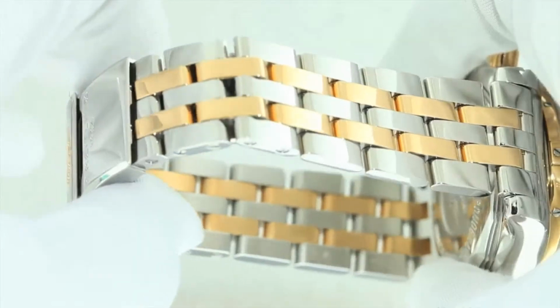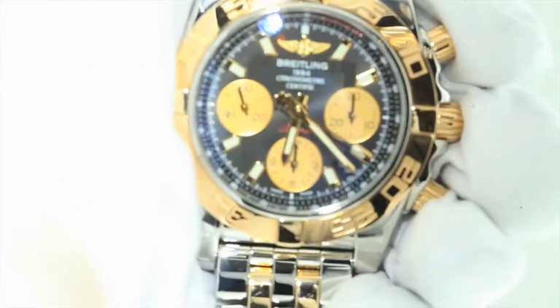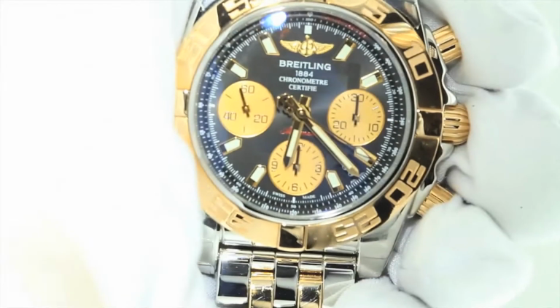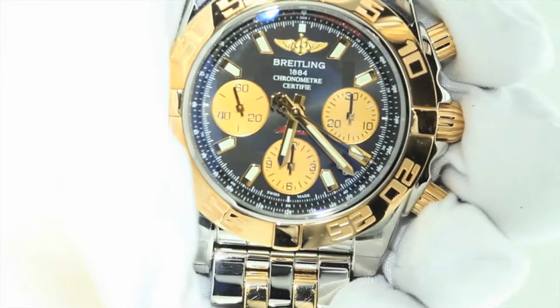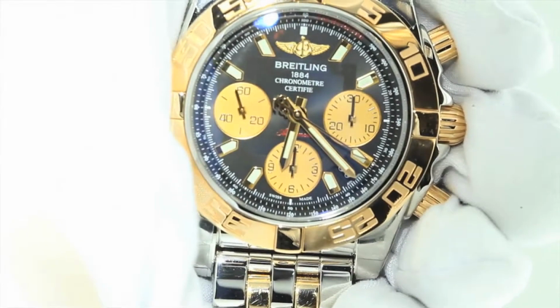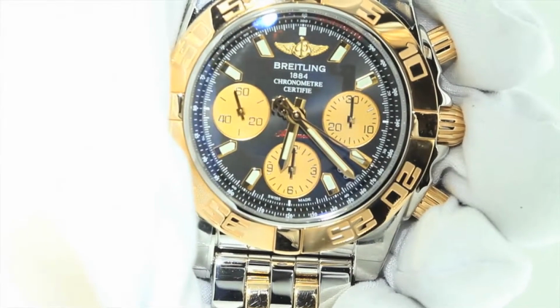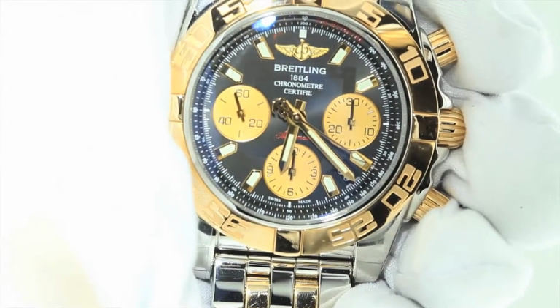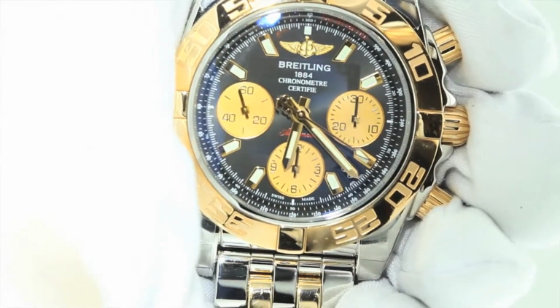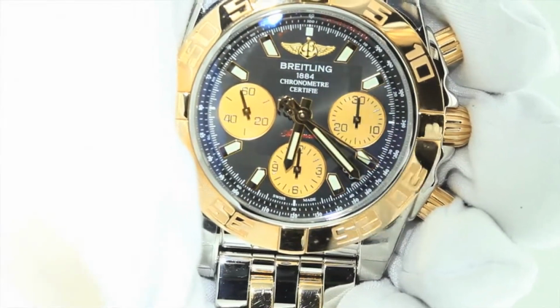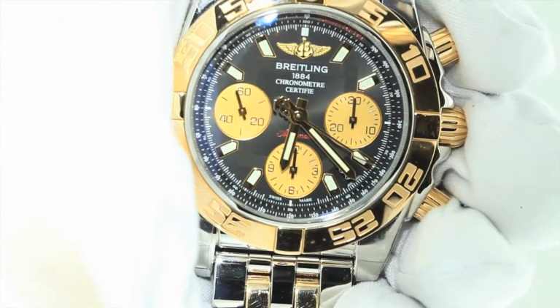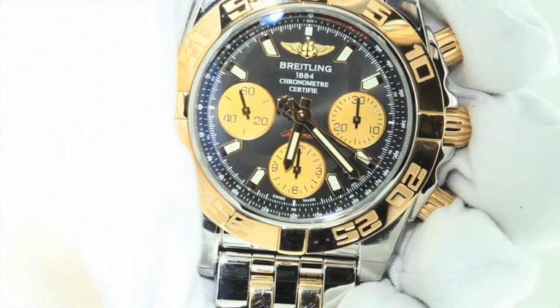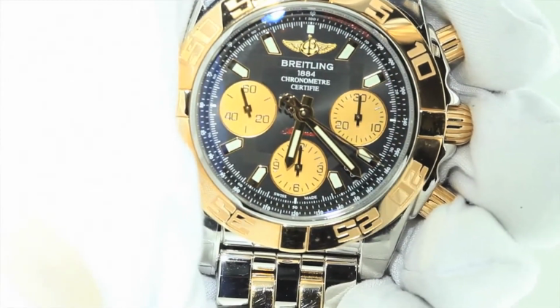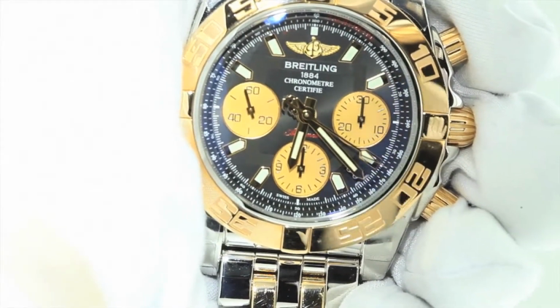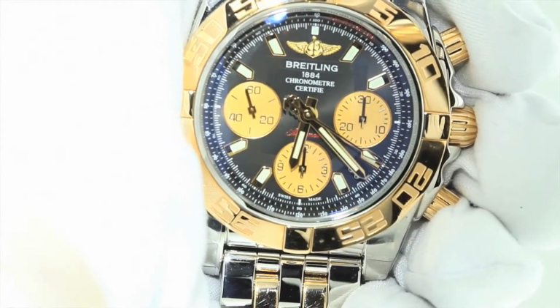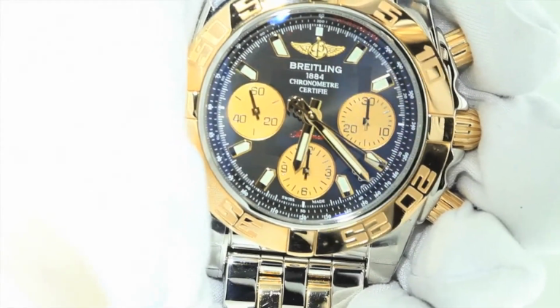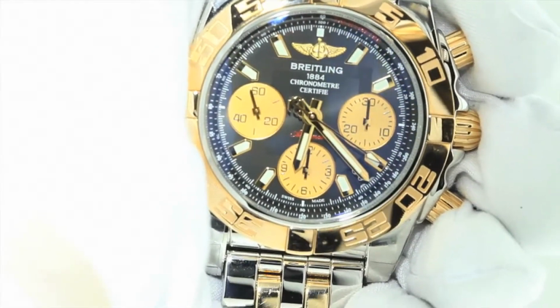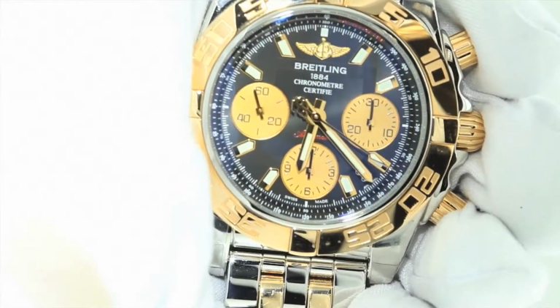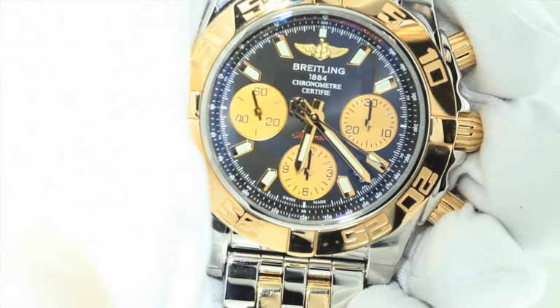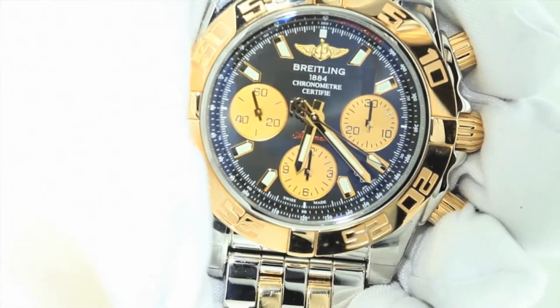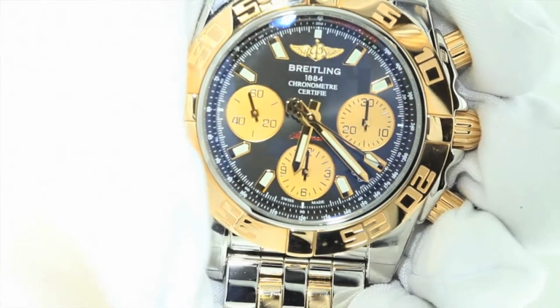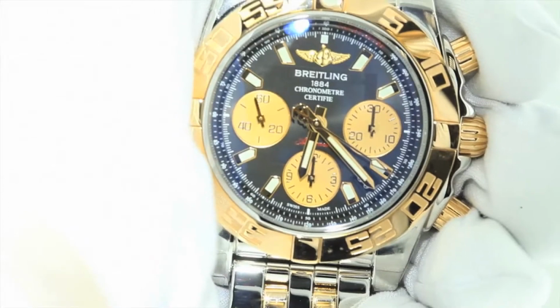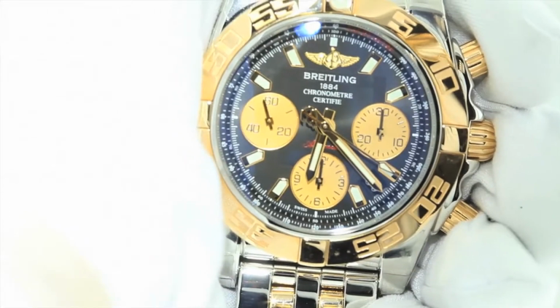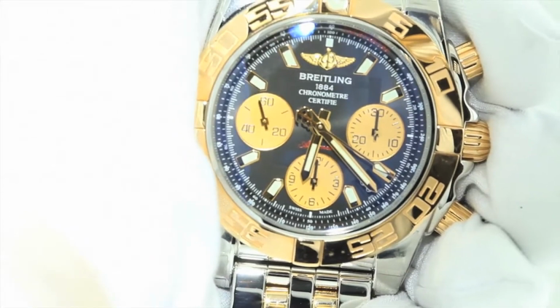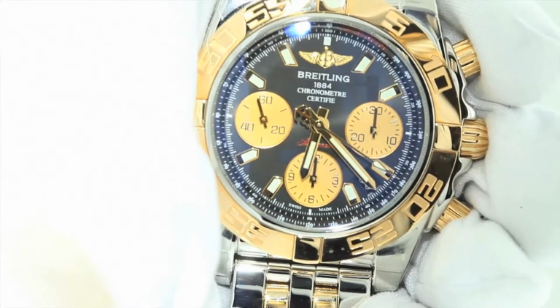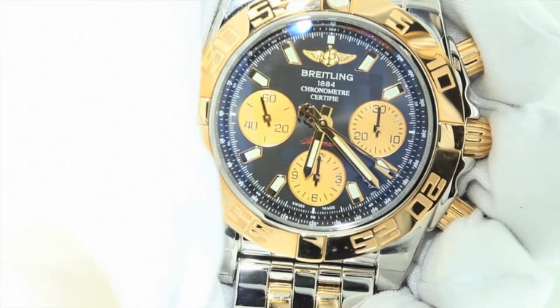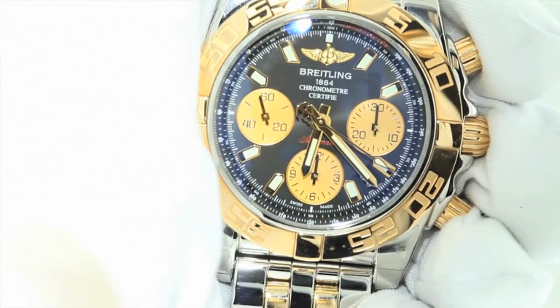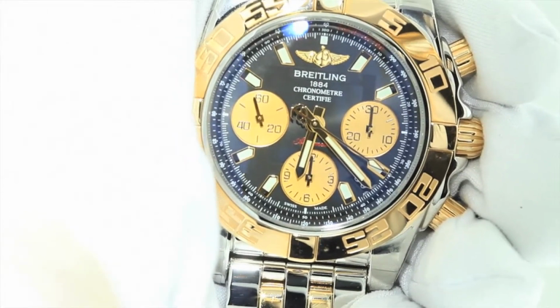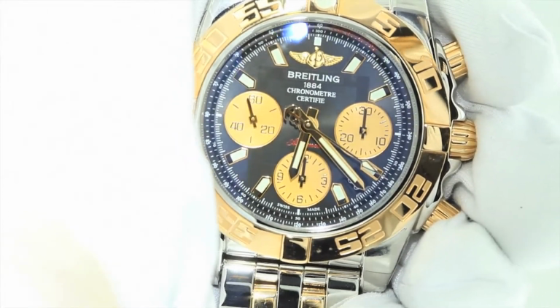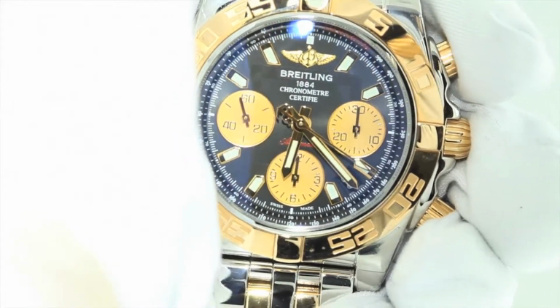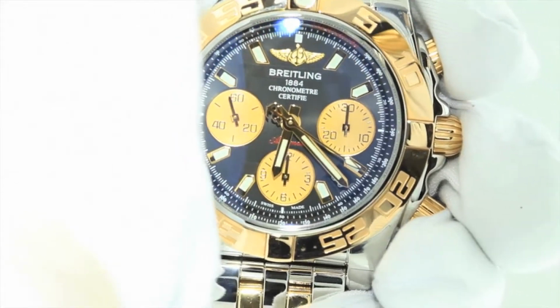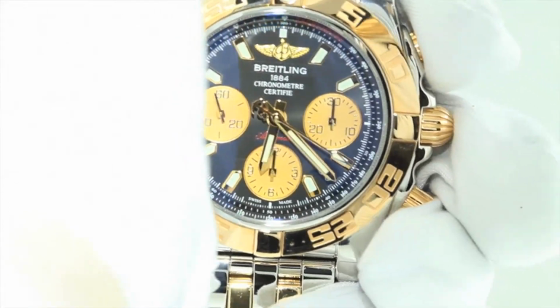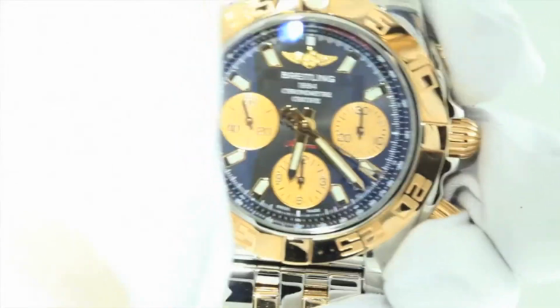Most importantly, these watches are 62% off retail, saving you $8,000, available now at chronostore.com for $4,999.